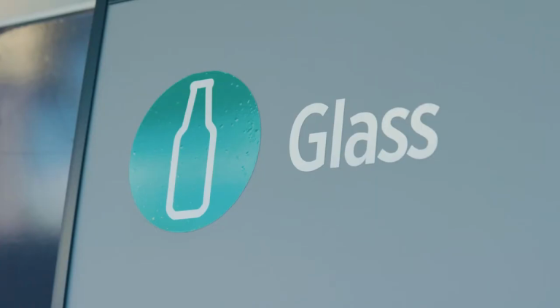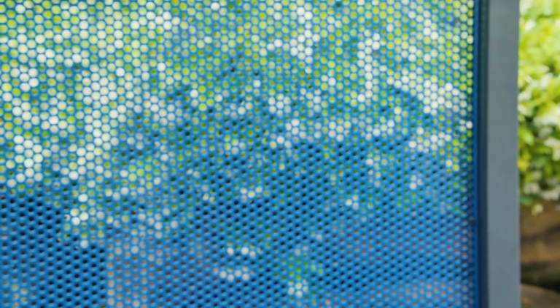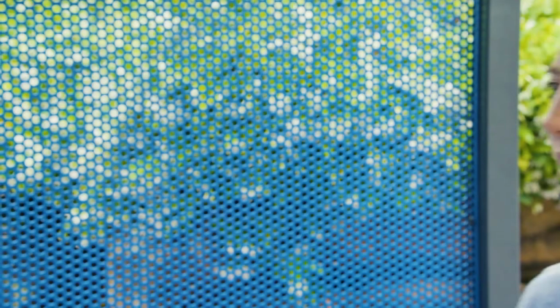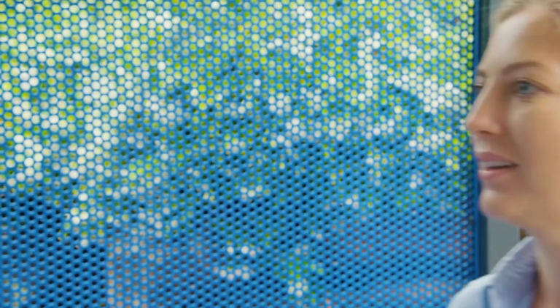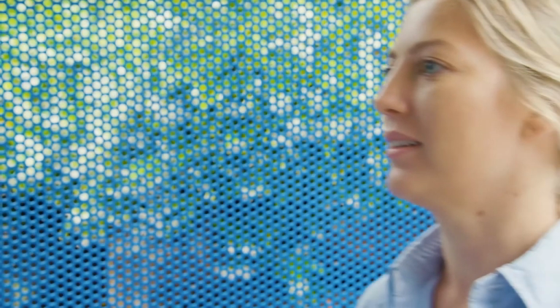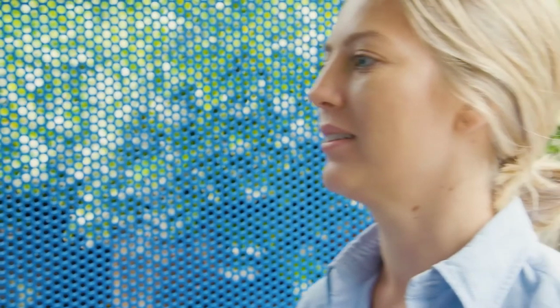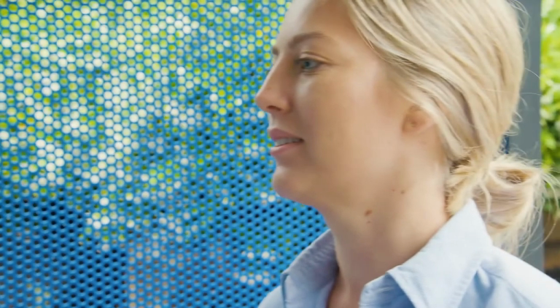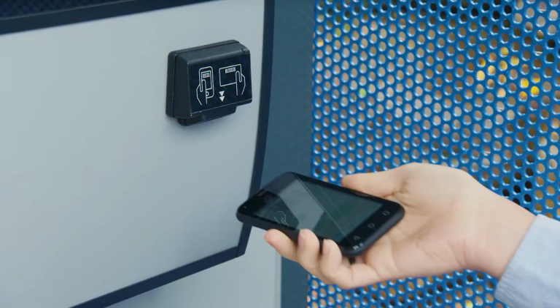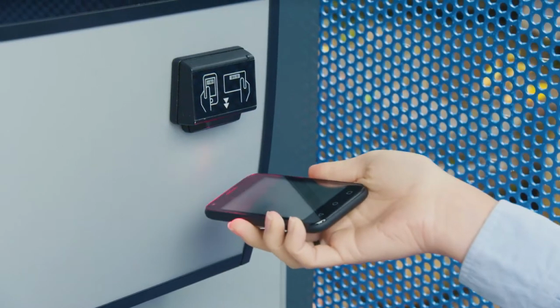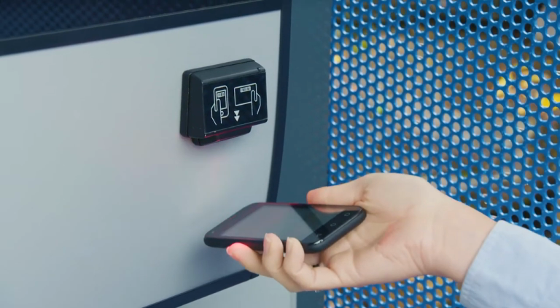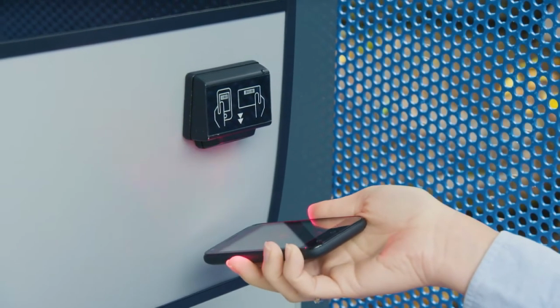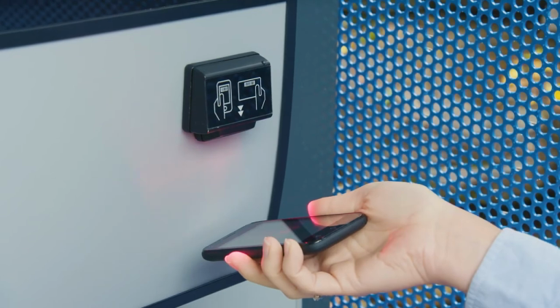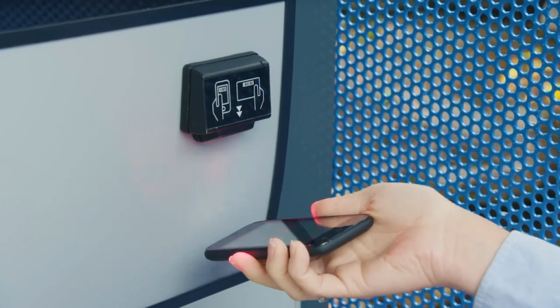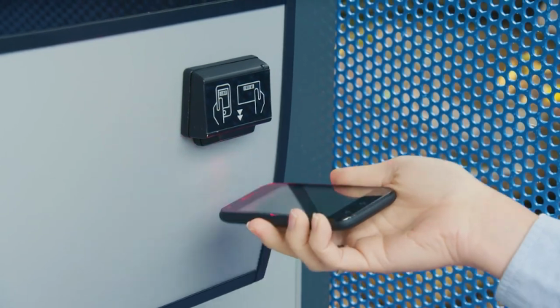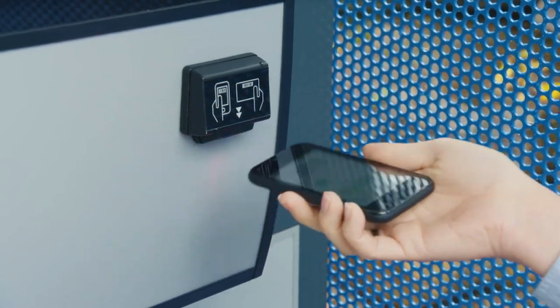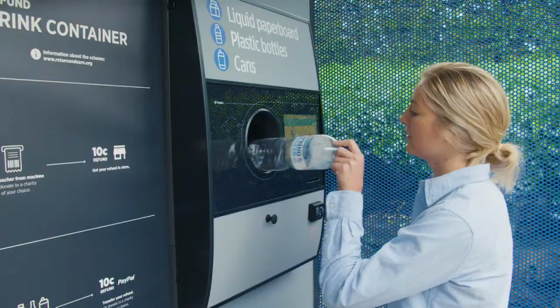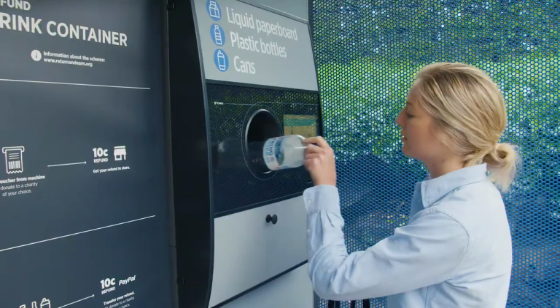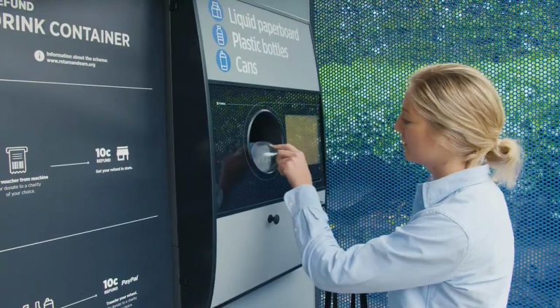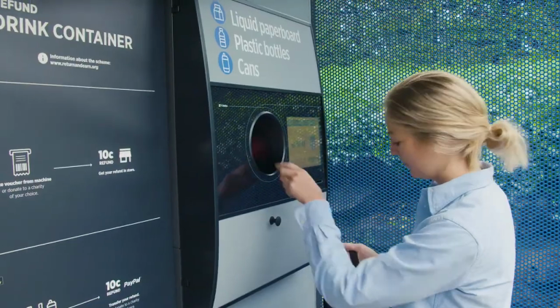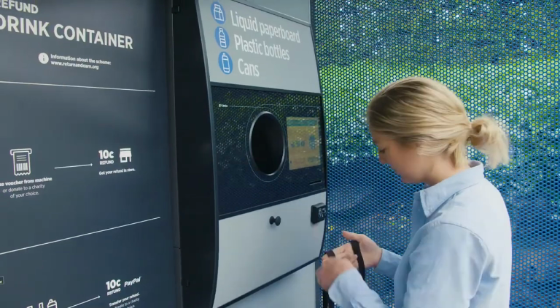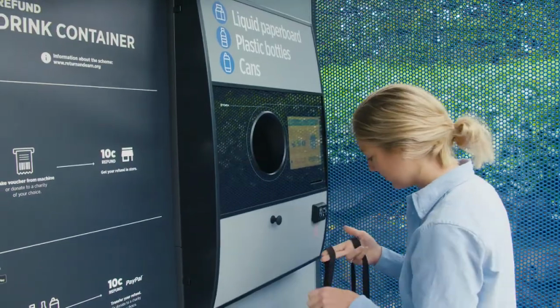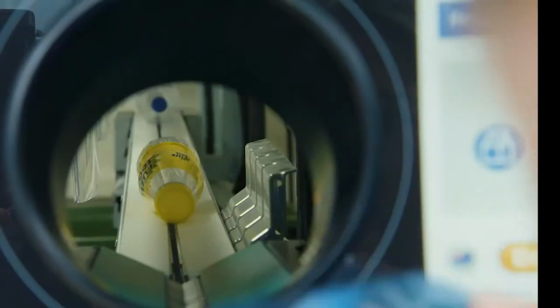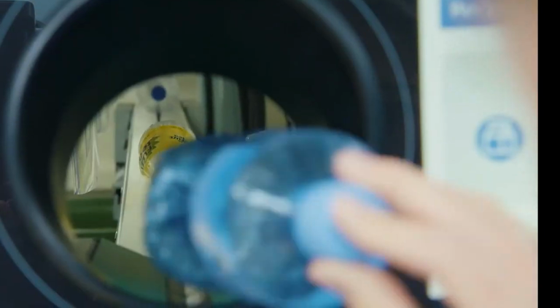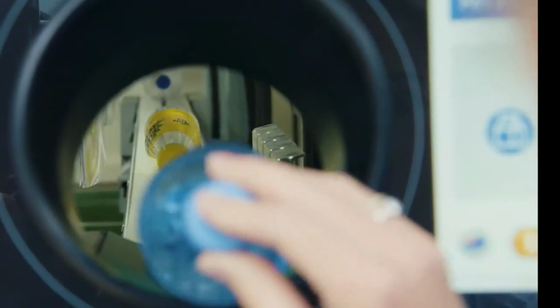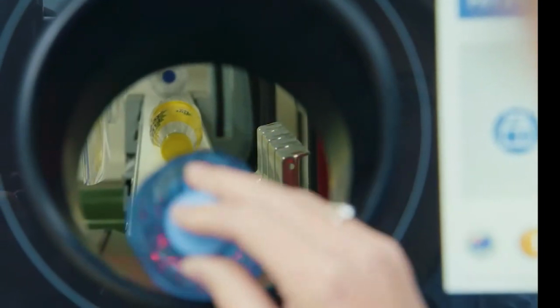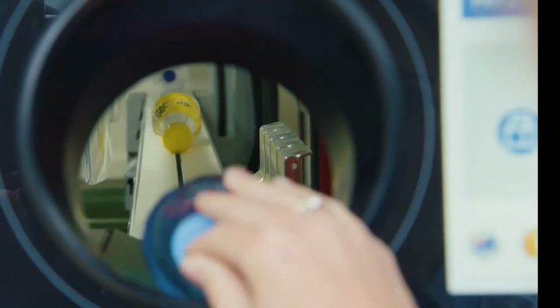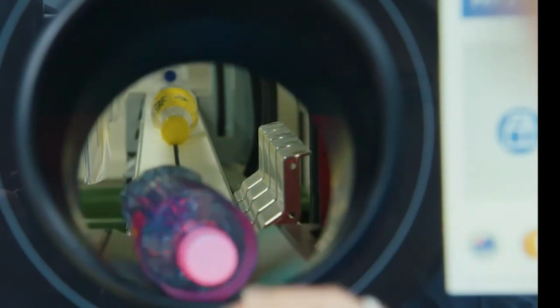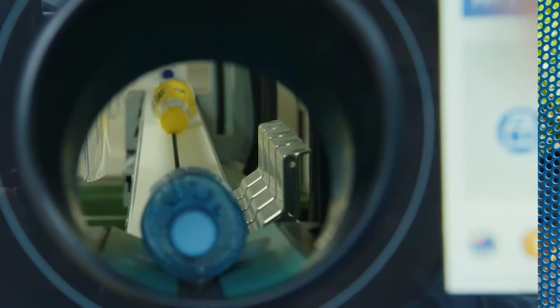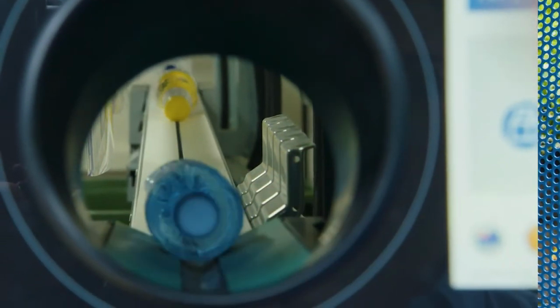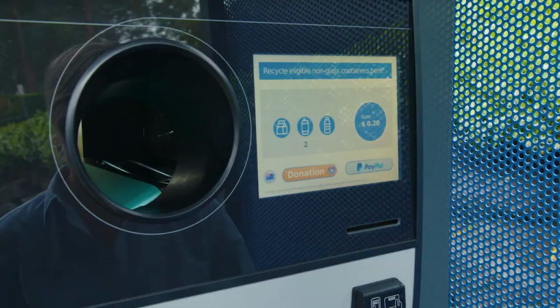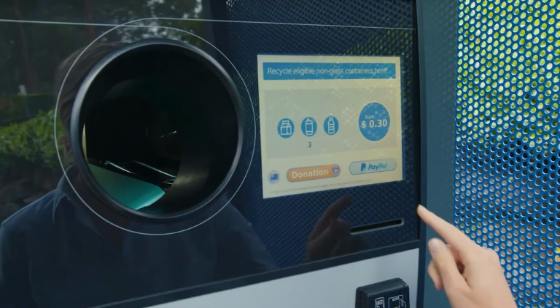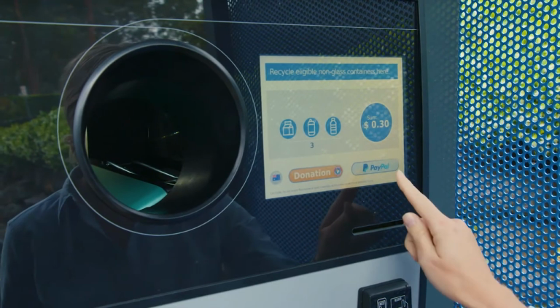One of the easiest ways to claim is to download the MyTomra app and transfer your refund to your PayPal account.